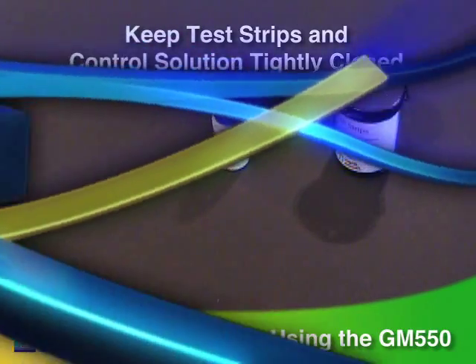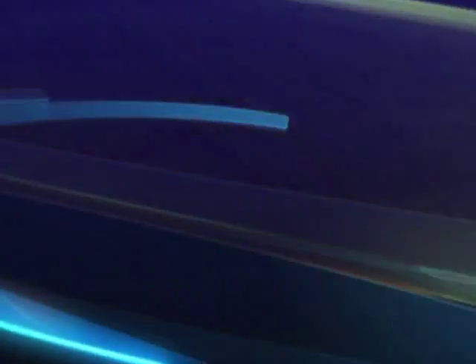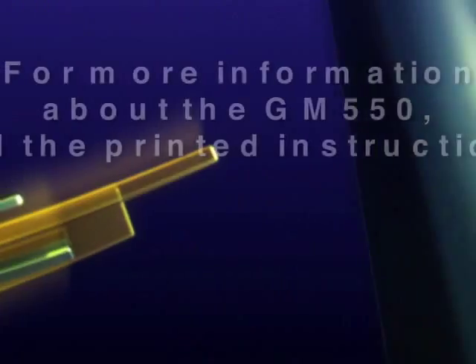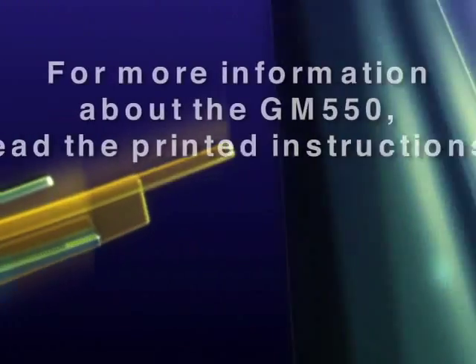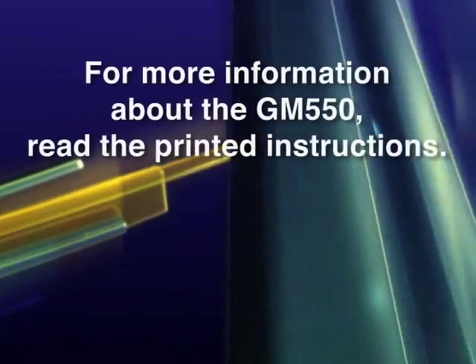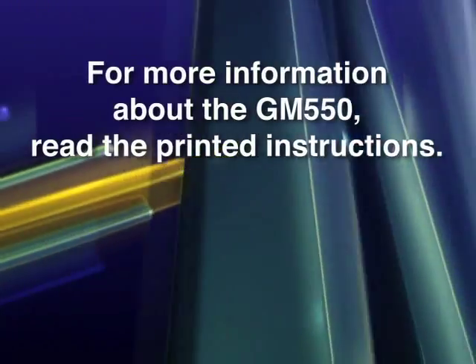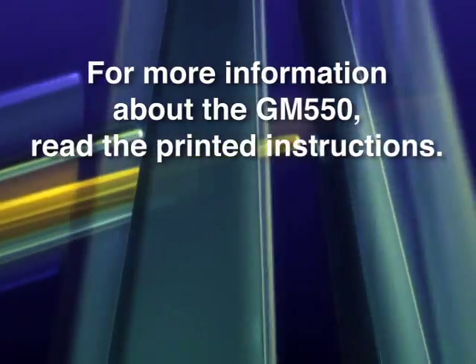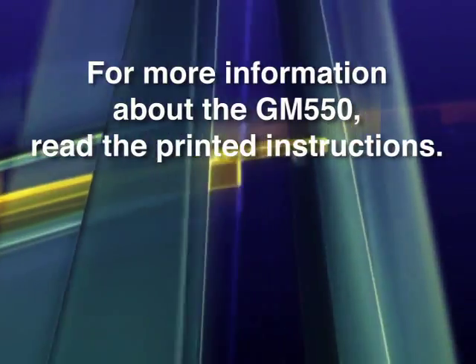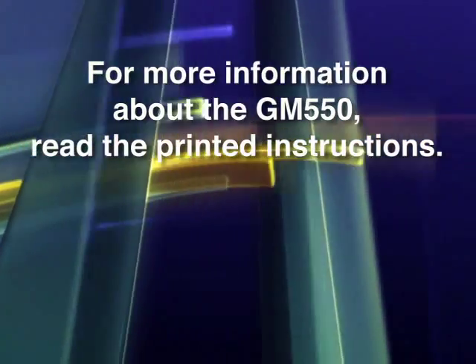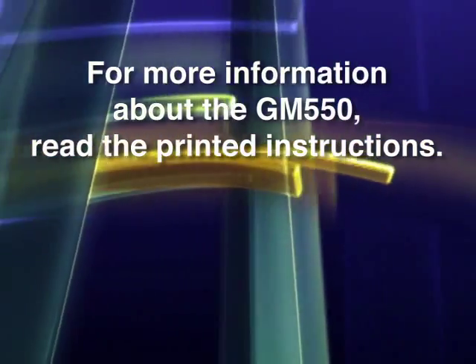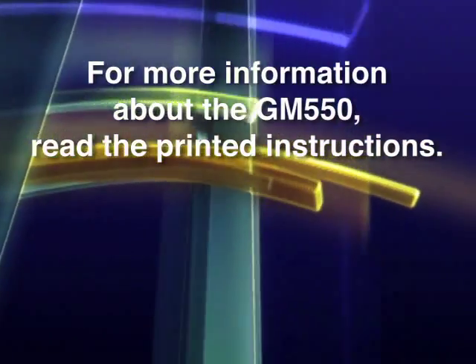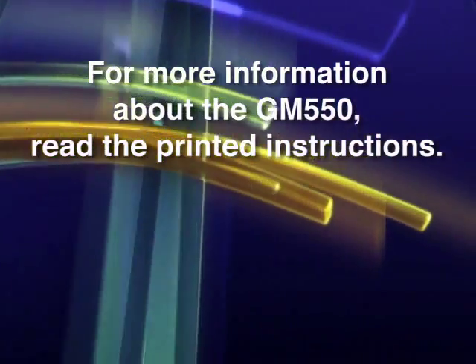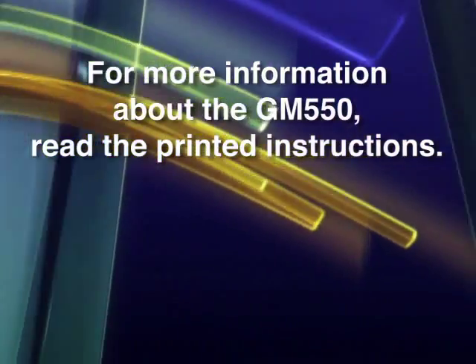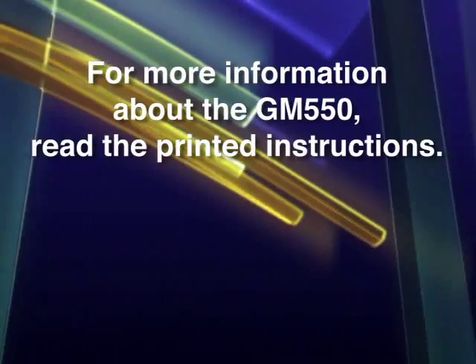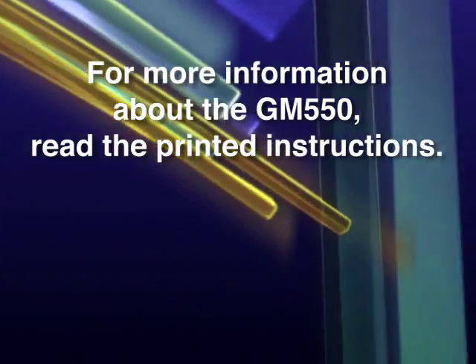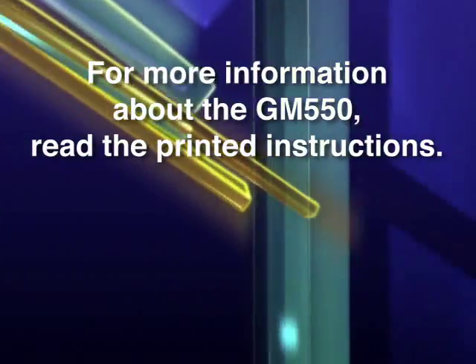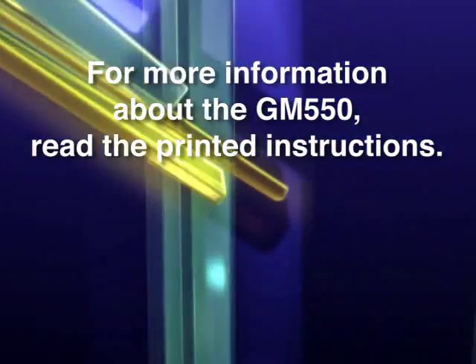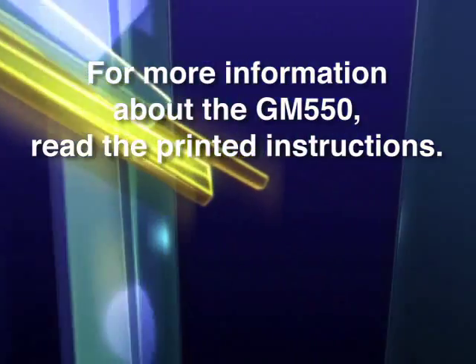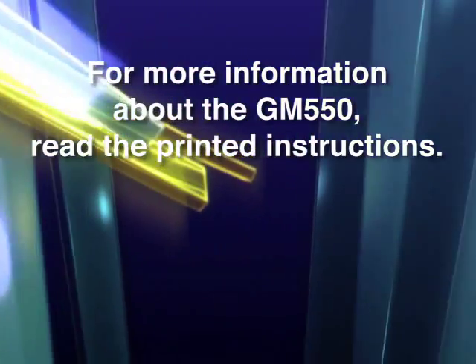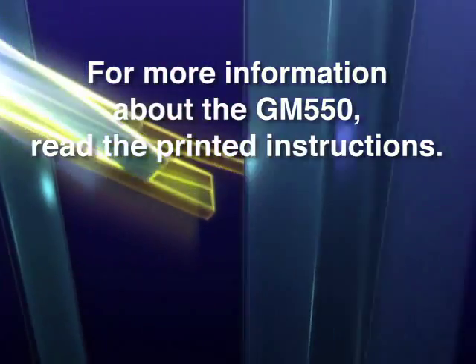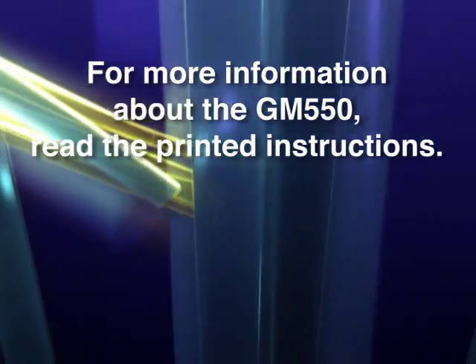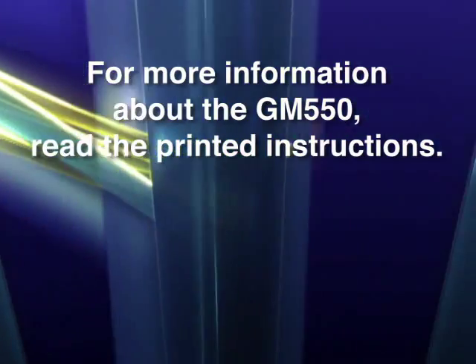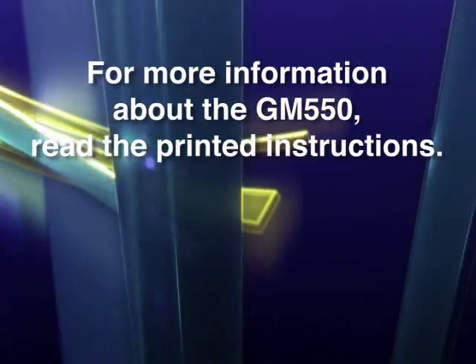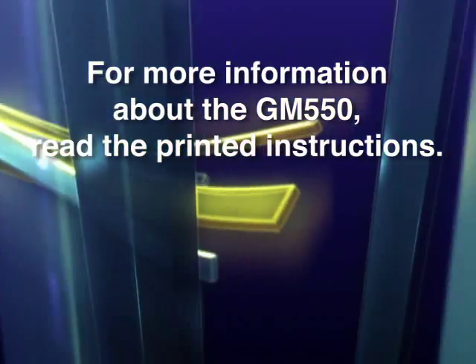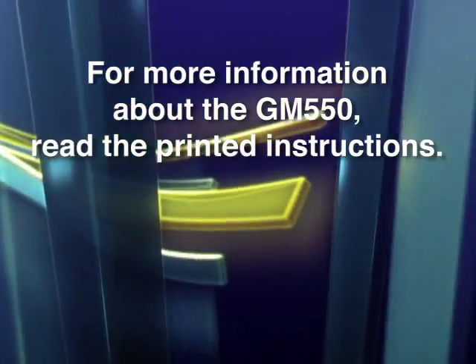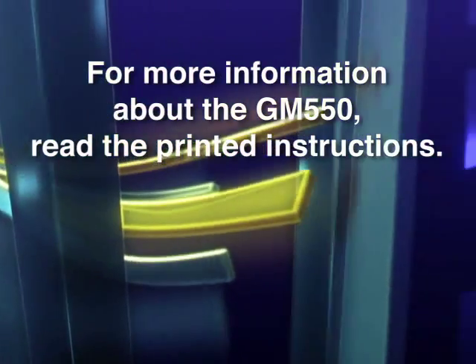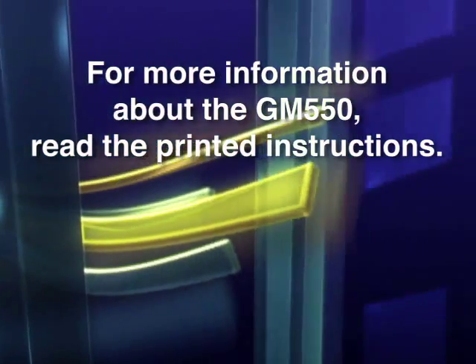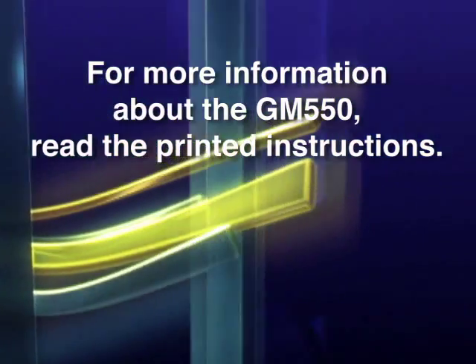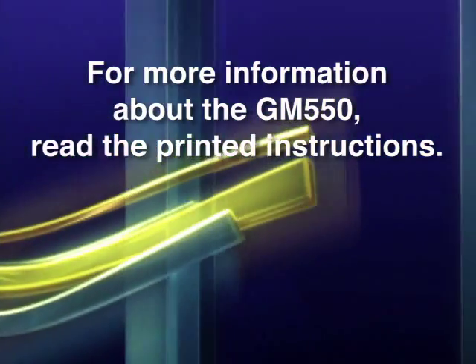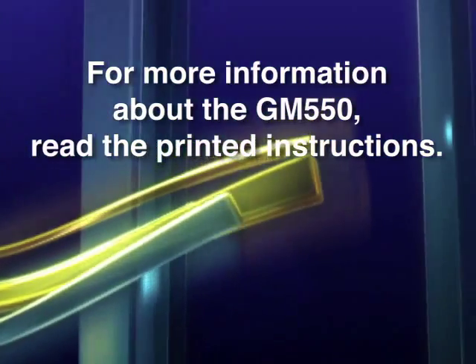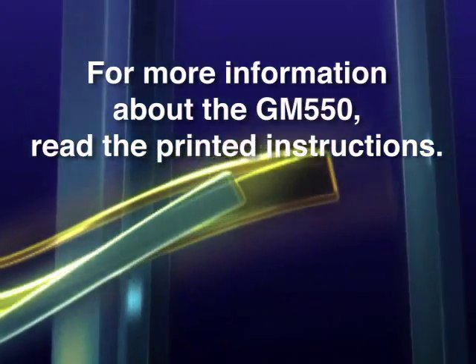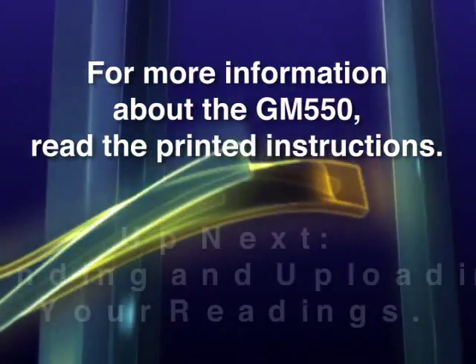For more information about the GM-550, check the printed instructions that came with the meter.